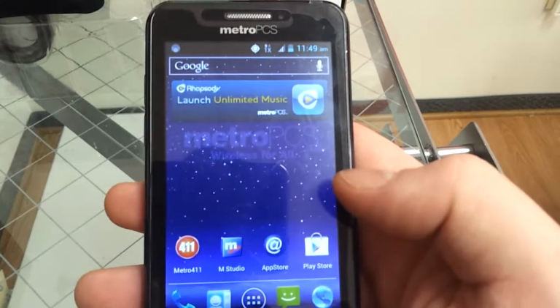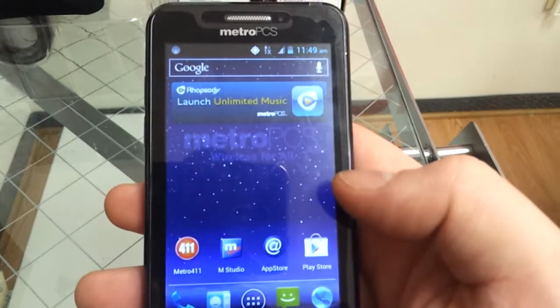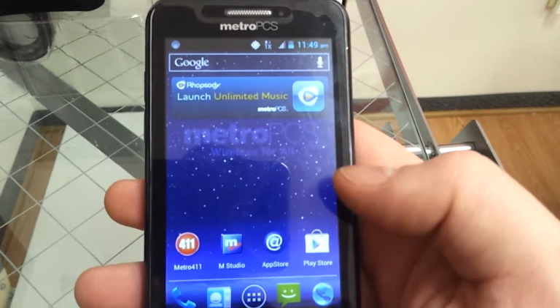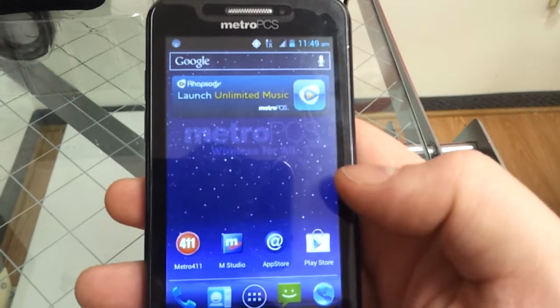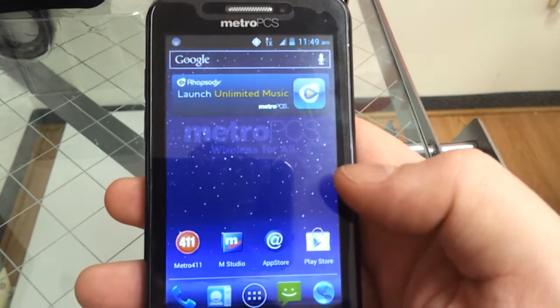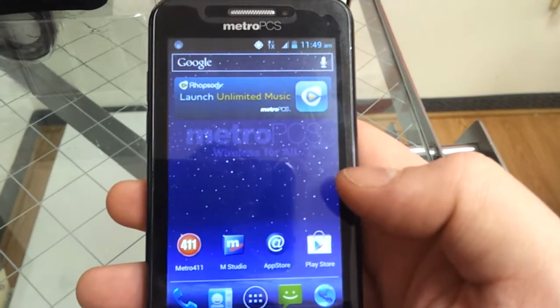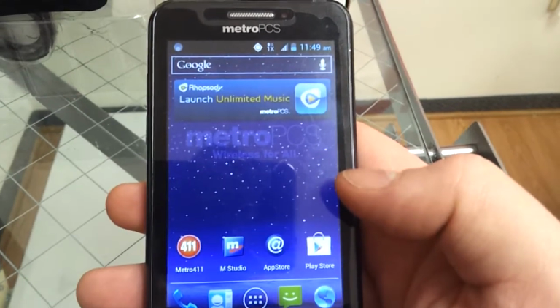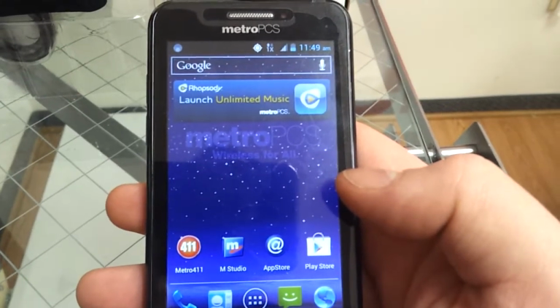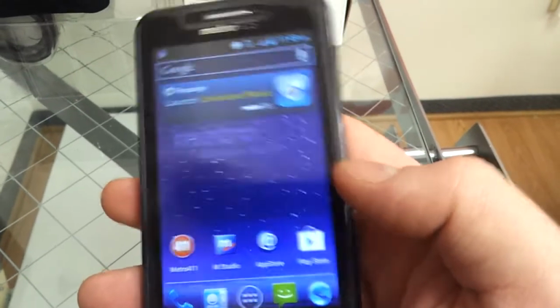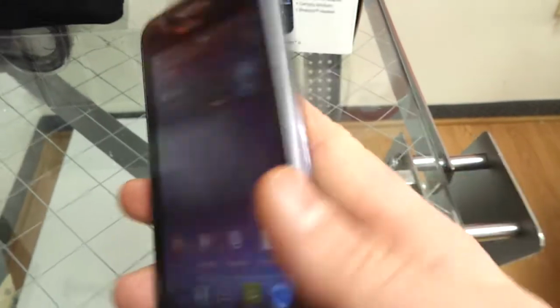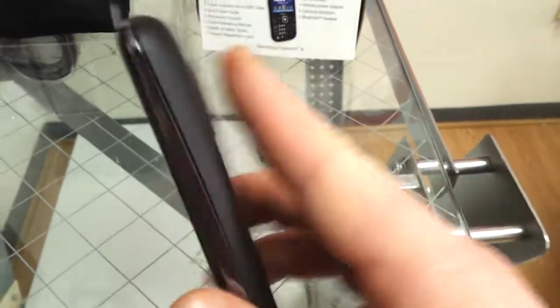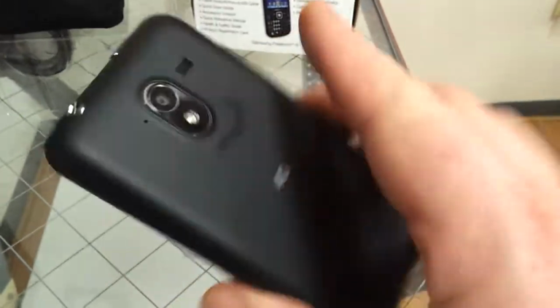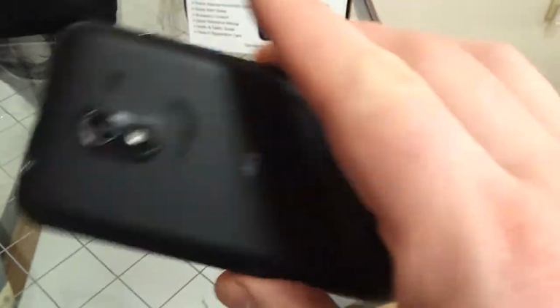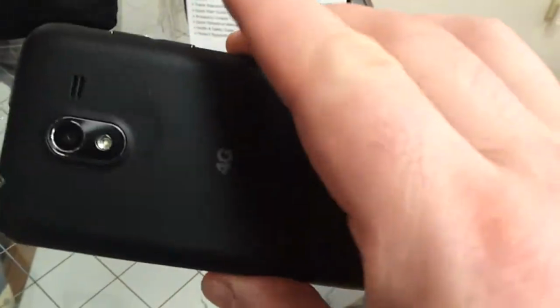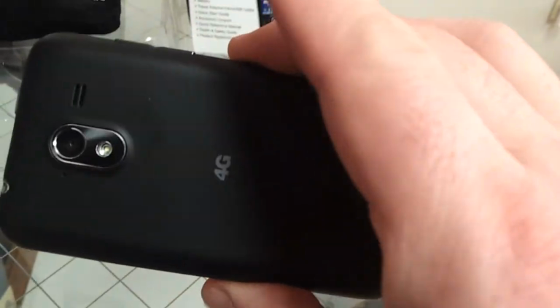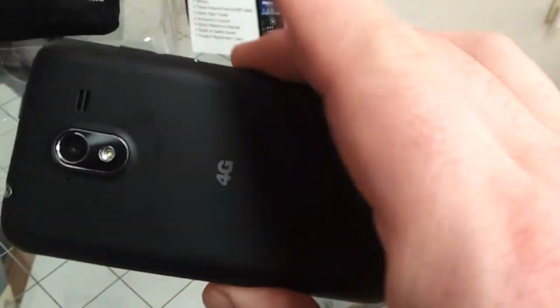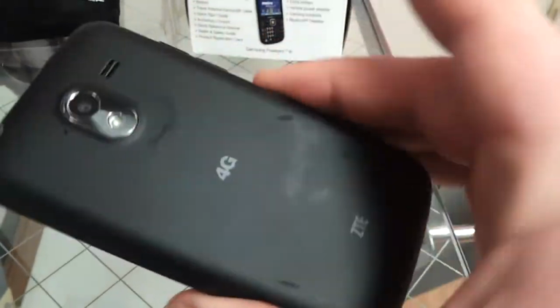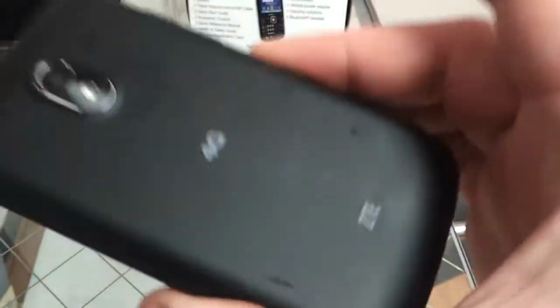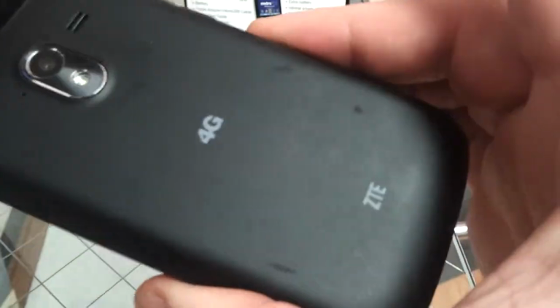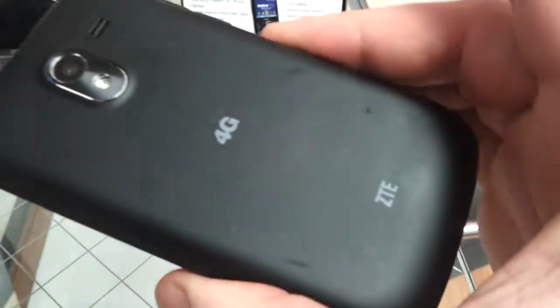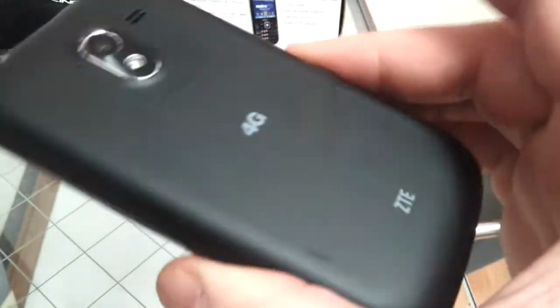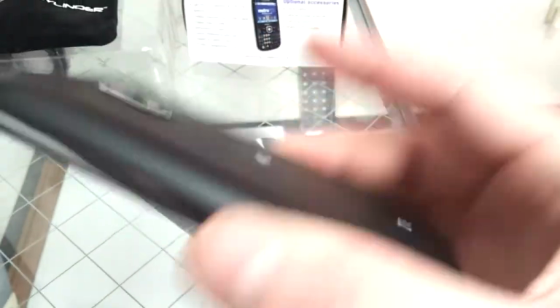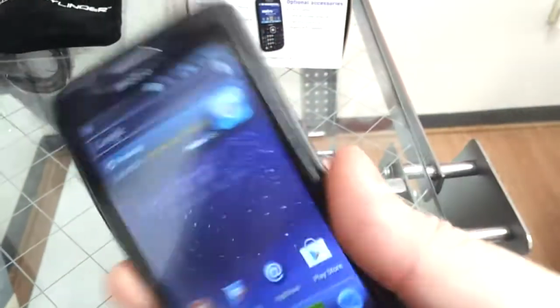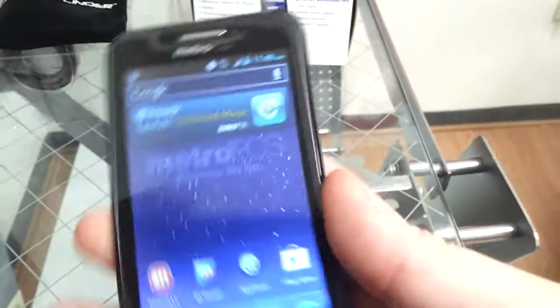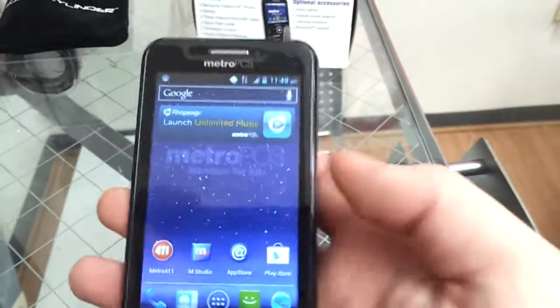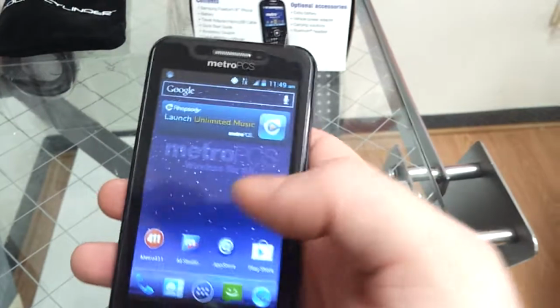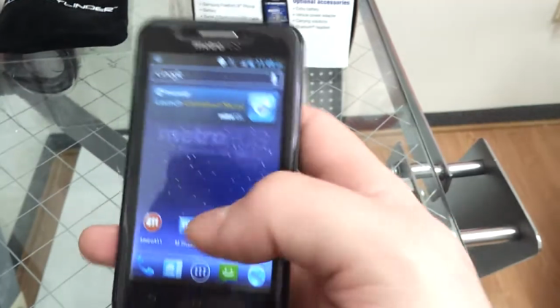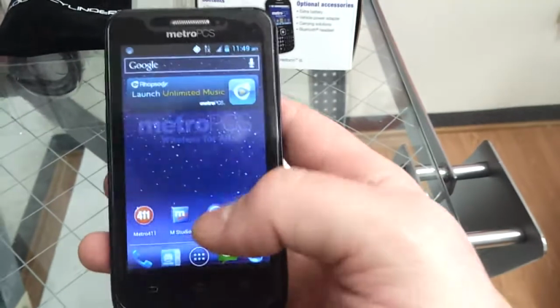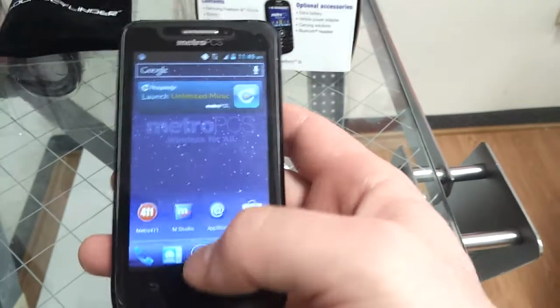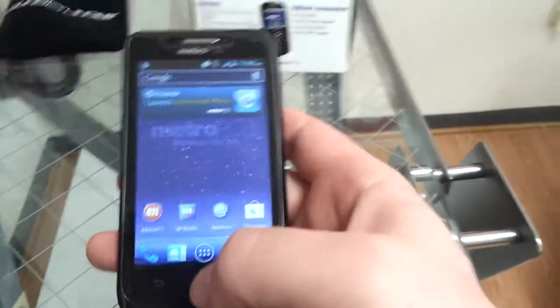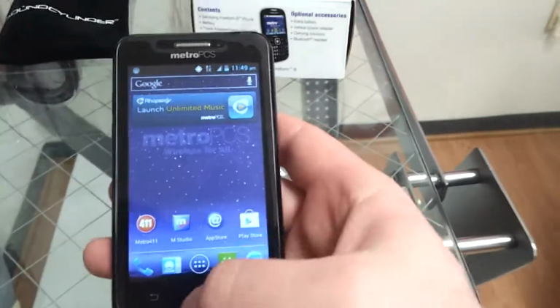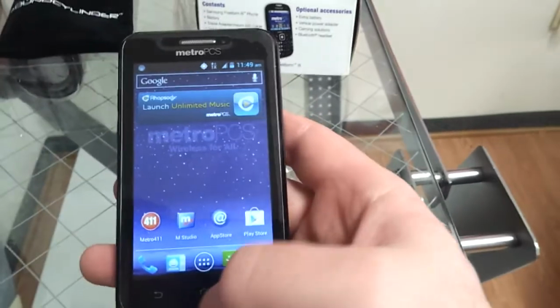The new ZTE Anthem by MetroPCS. I'm just going to show how to get to and set up your face unlock.